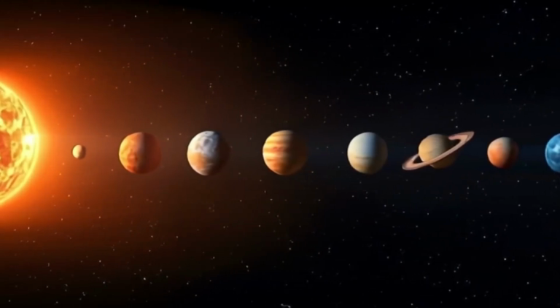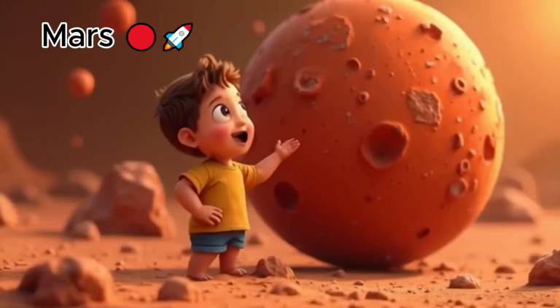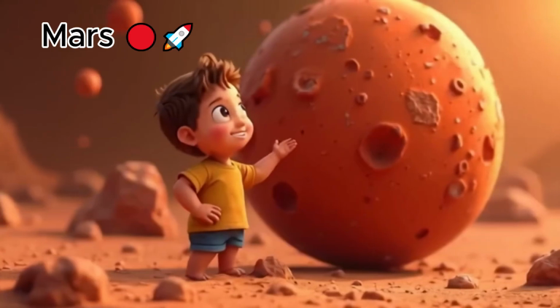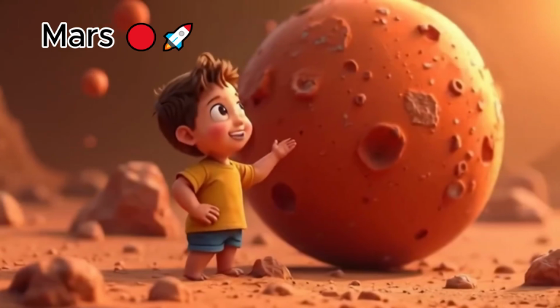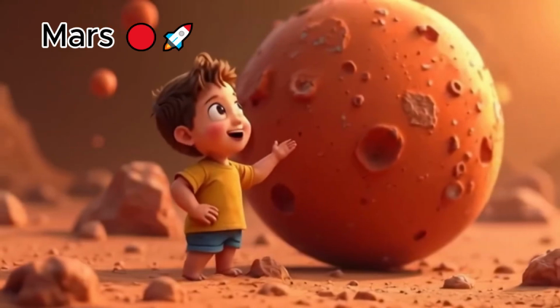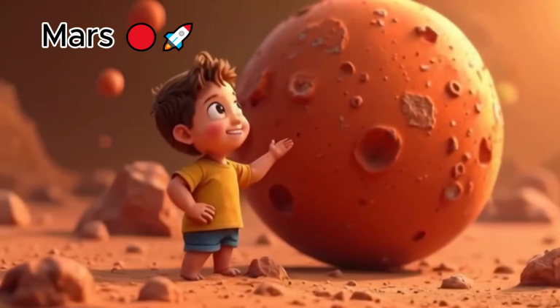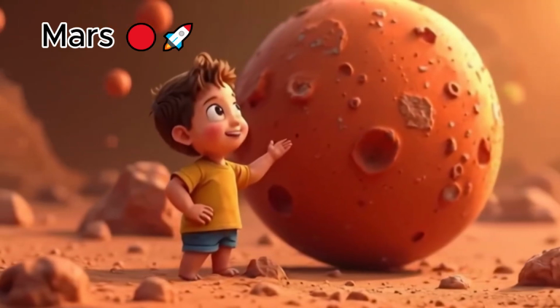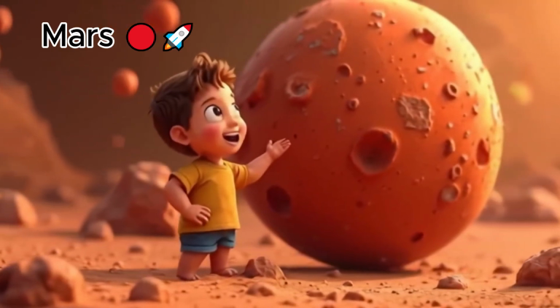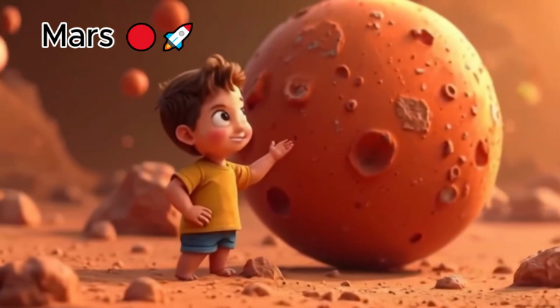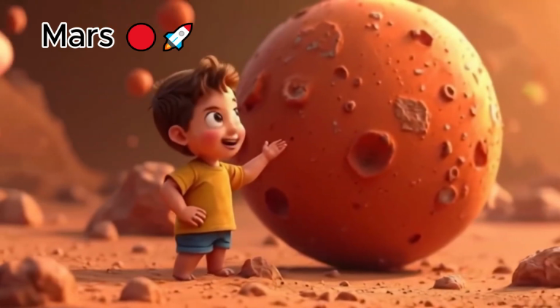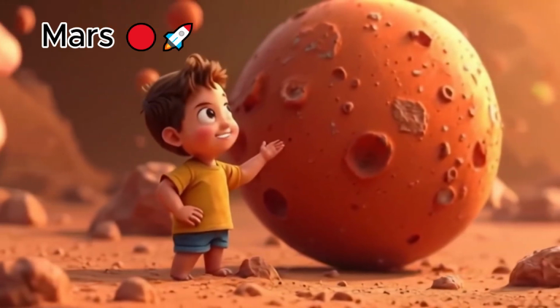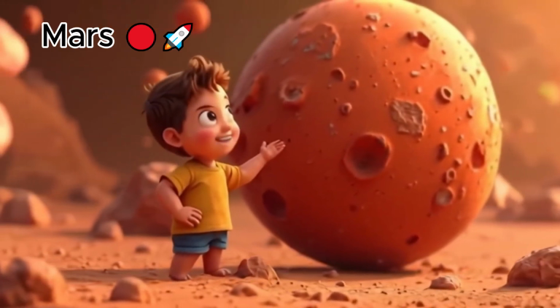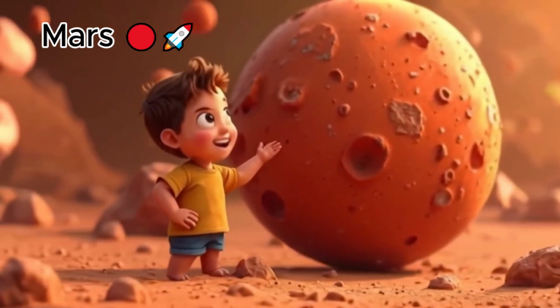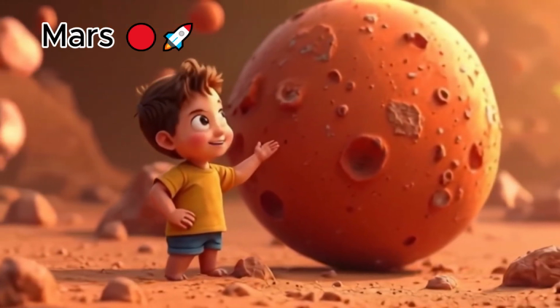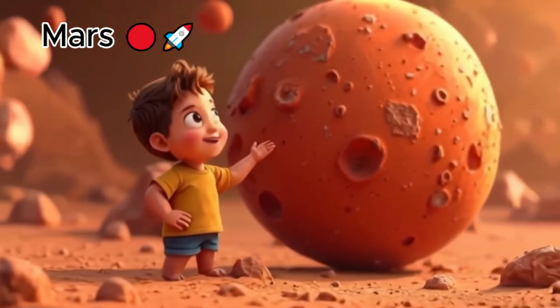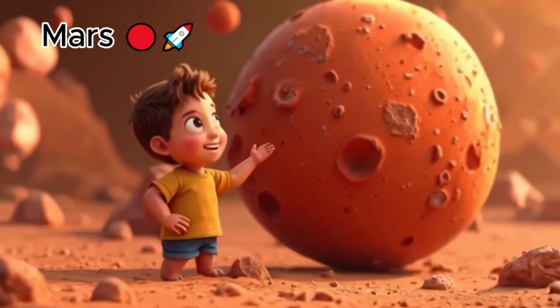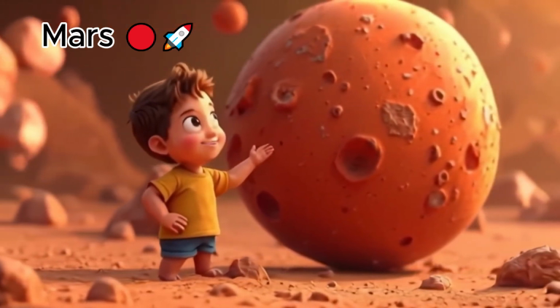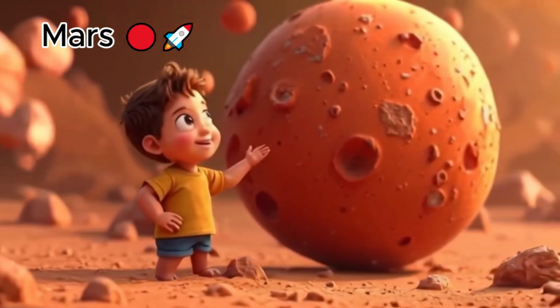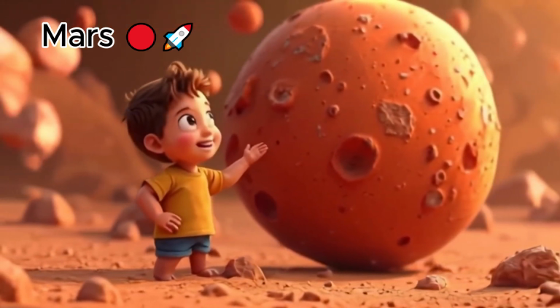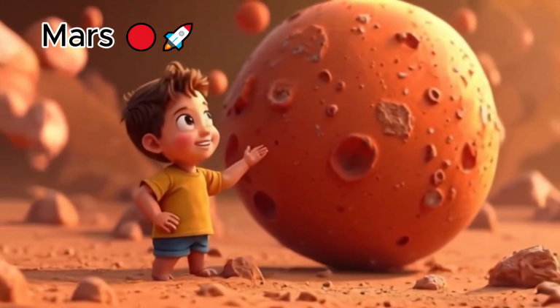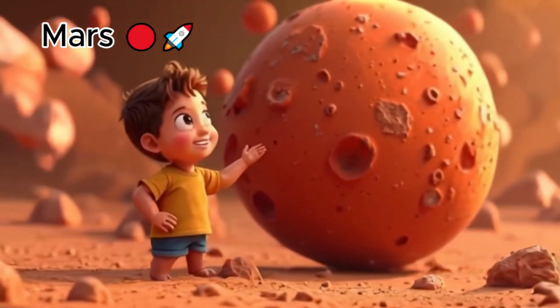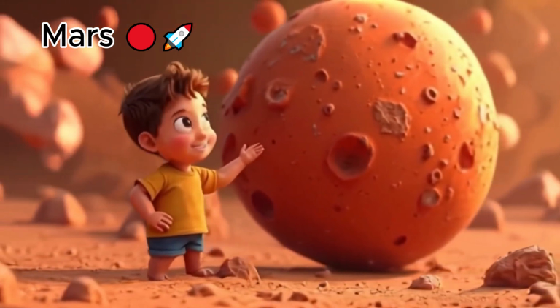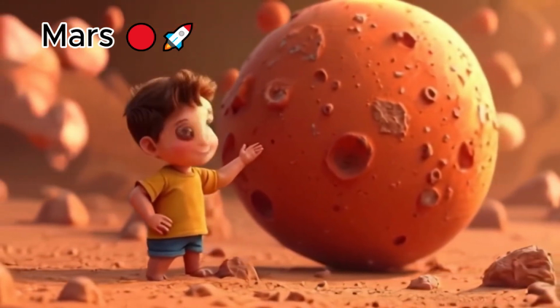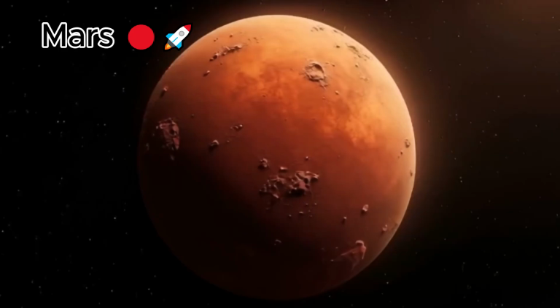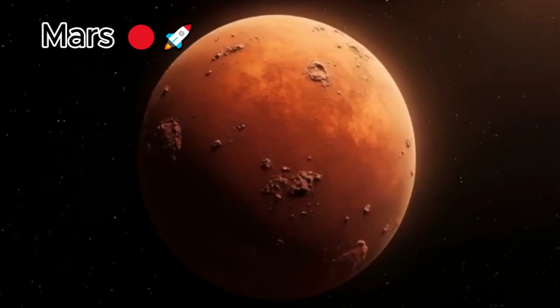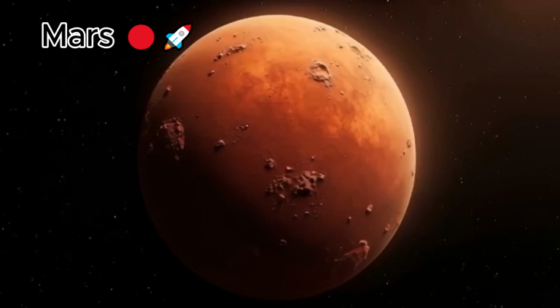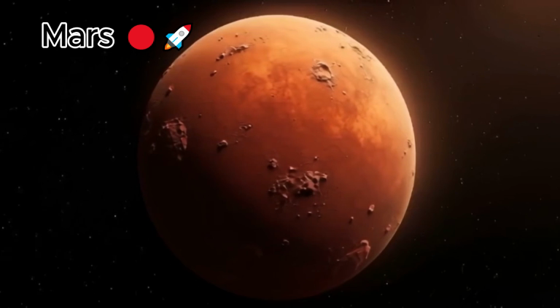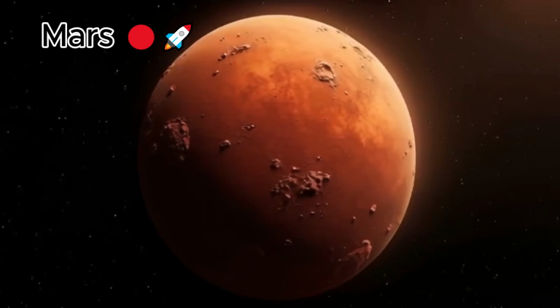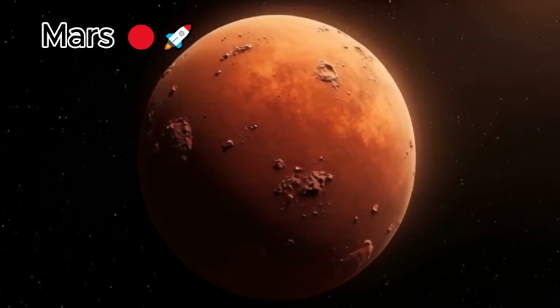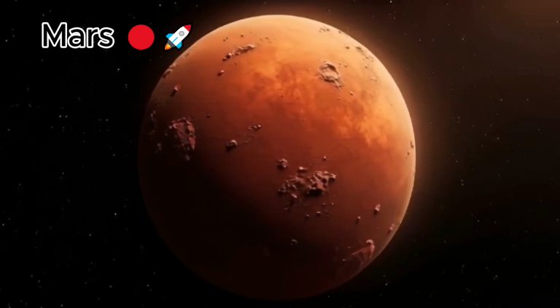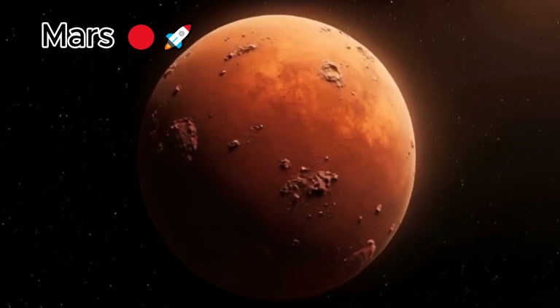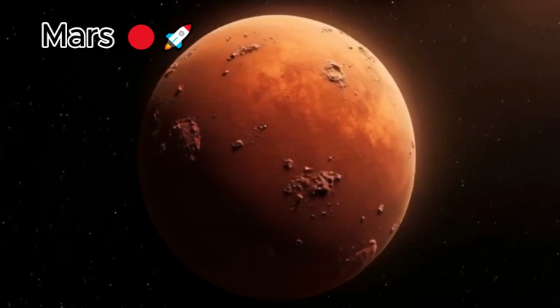This is Mars. Mars is red and dusty. Some people call it the red planet.